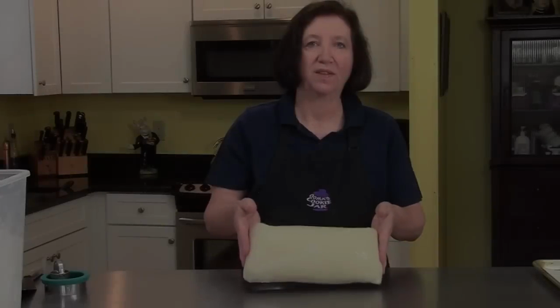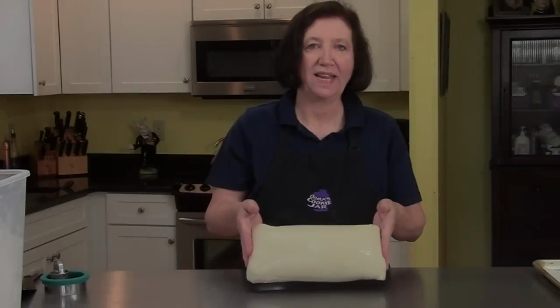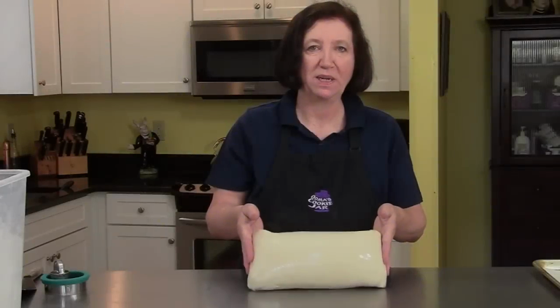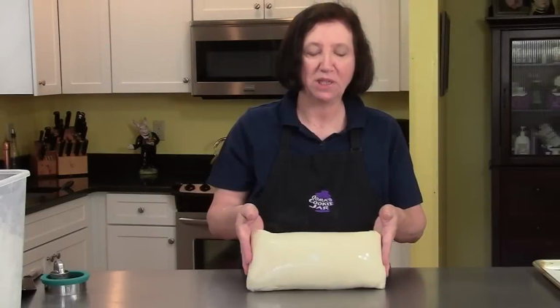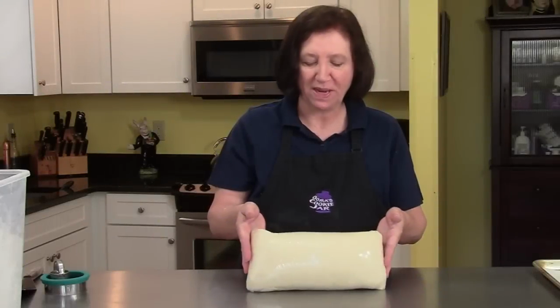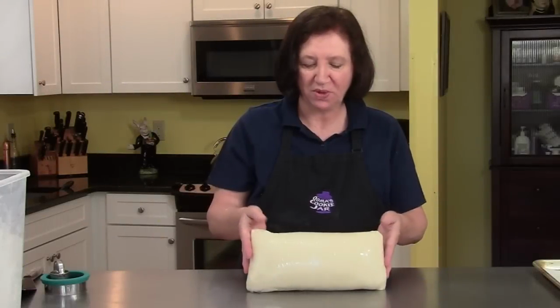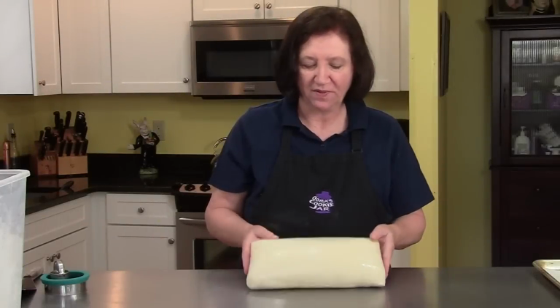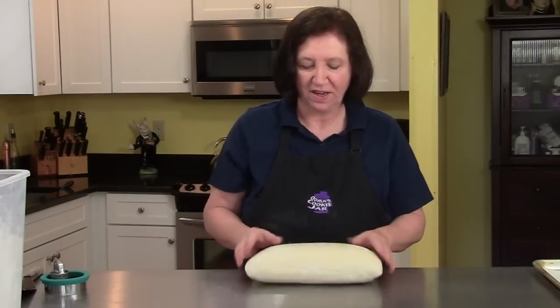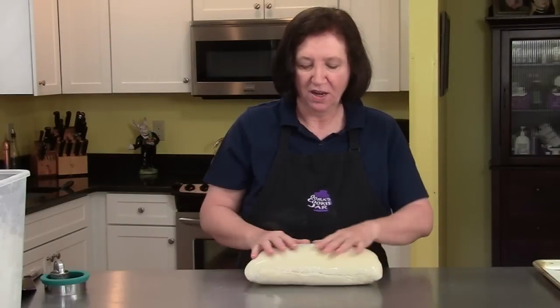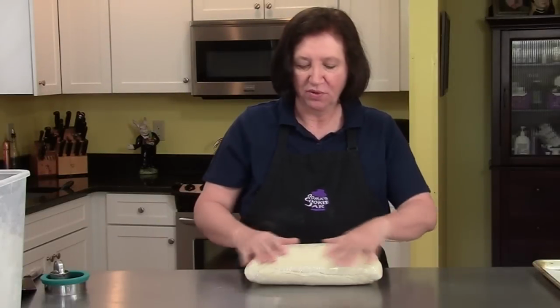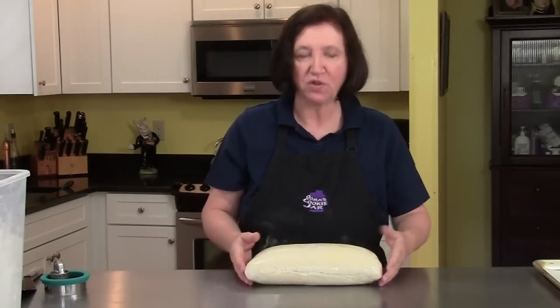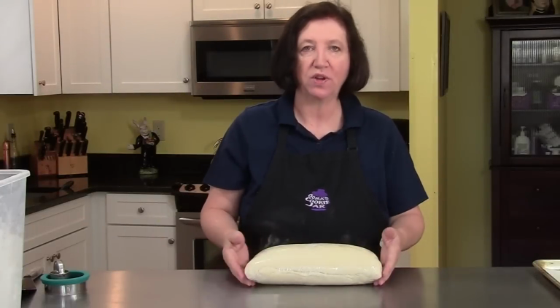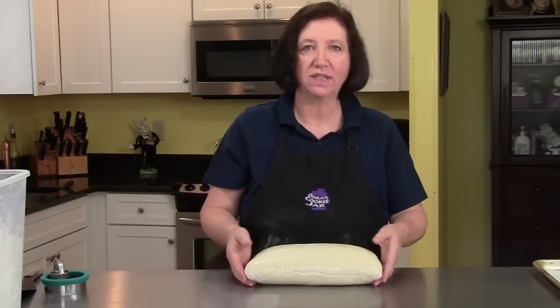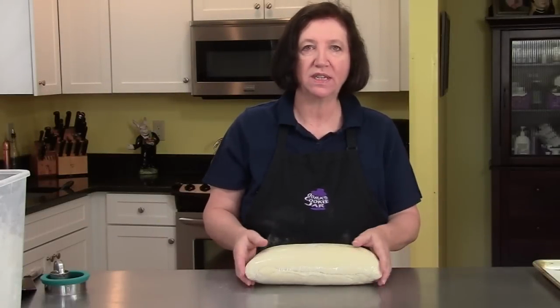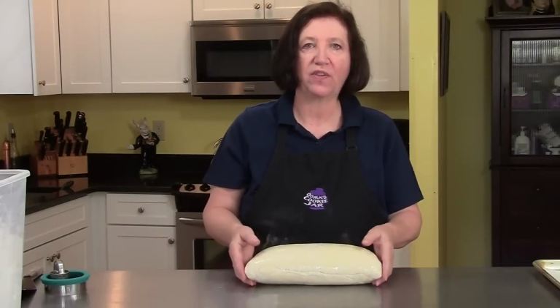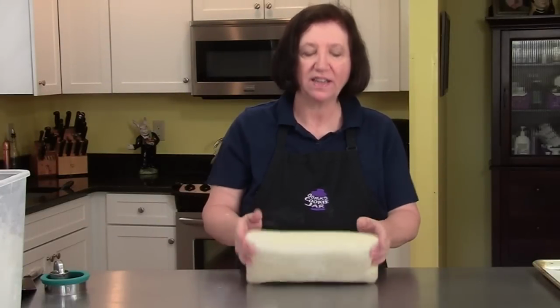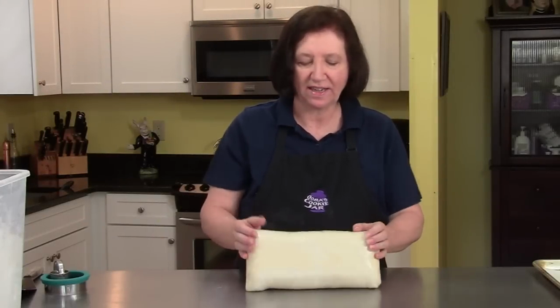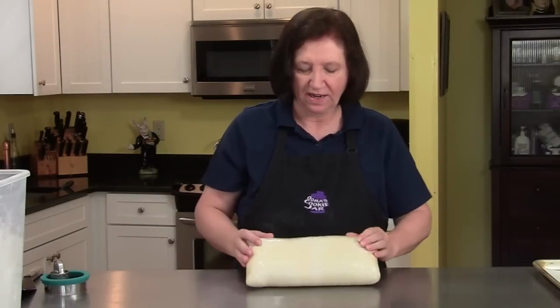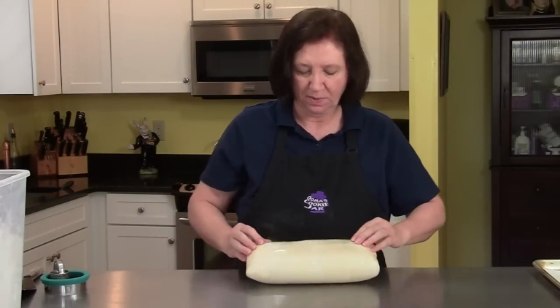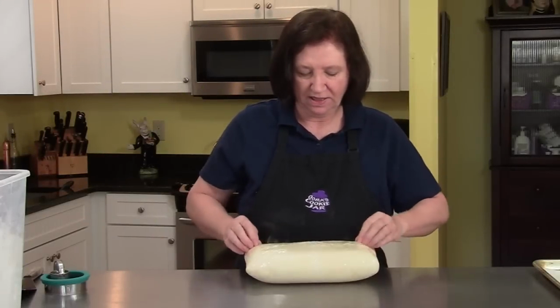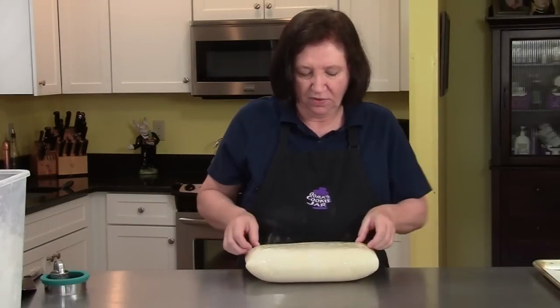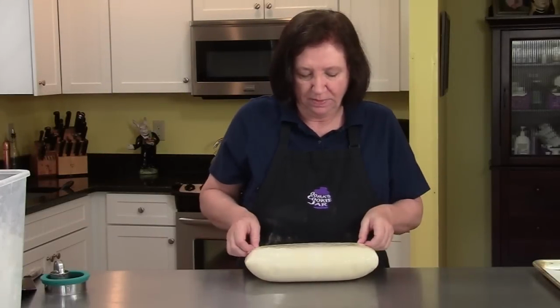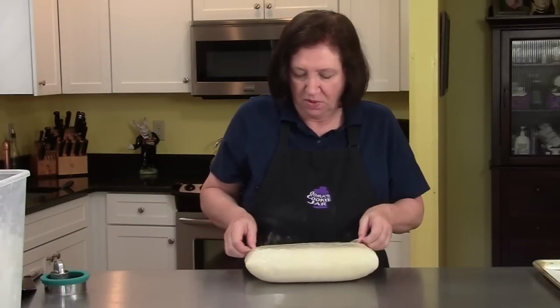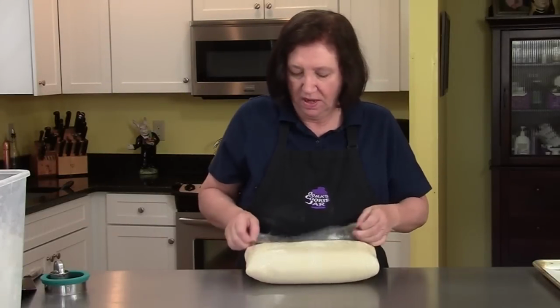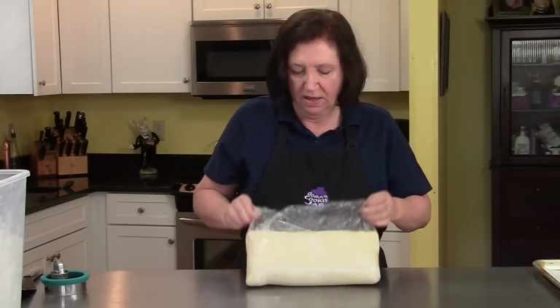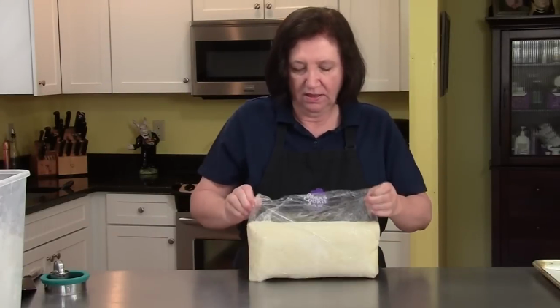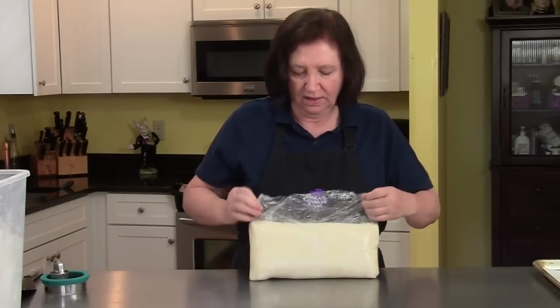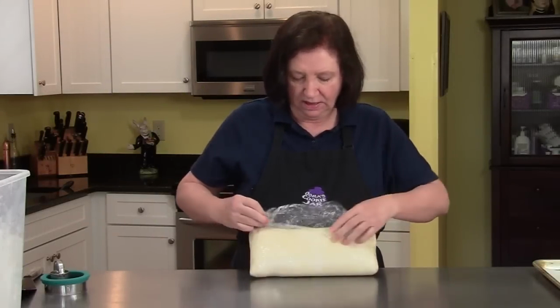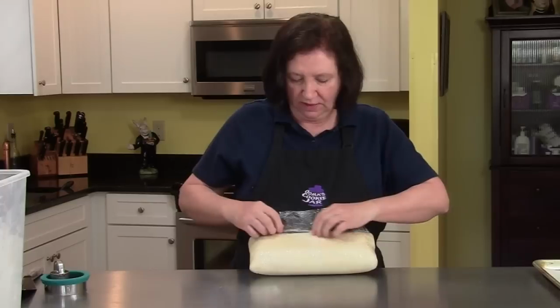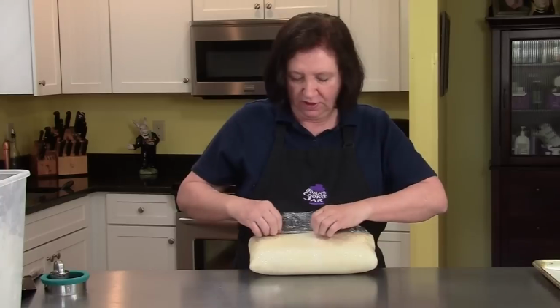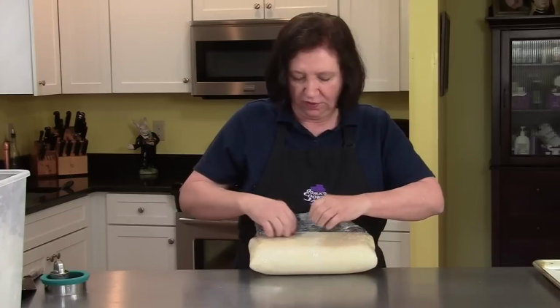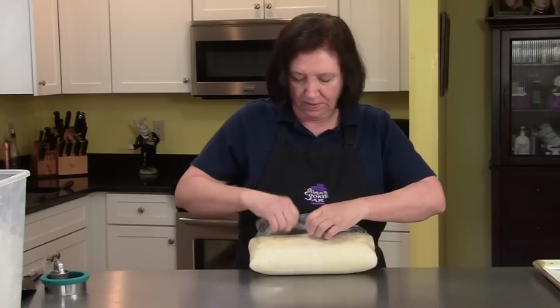I've taken our Danish pastry out of the refrigerator. You can see it's fighting to get out of the plastic wrap, so let's give it its freedom.